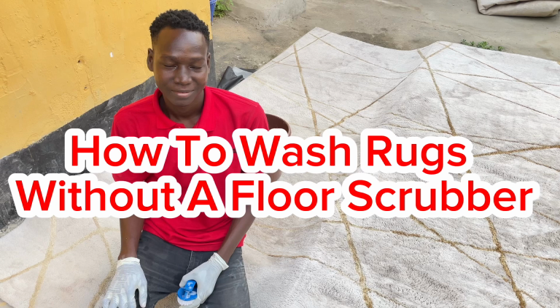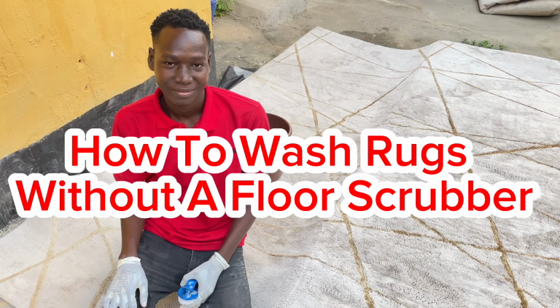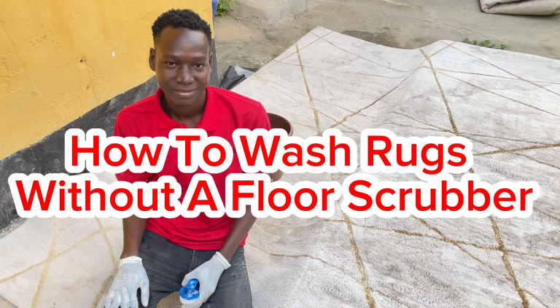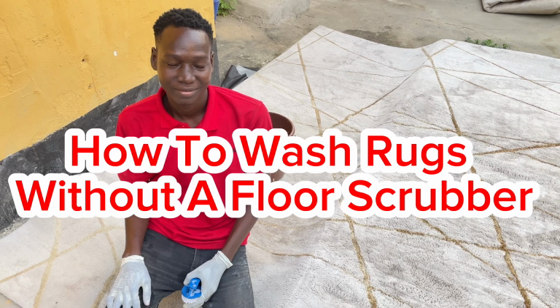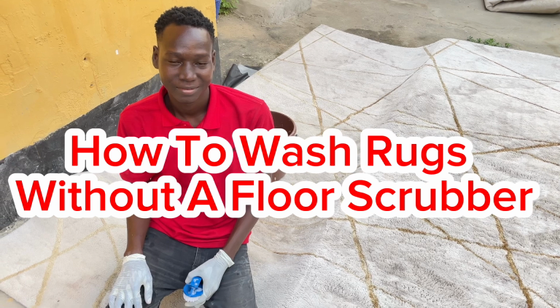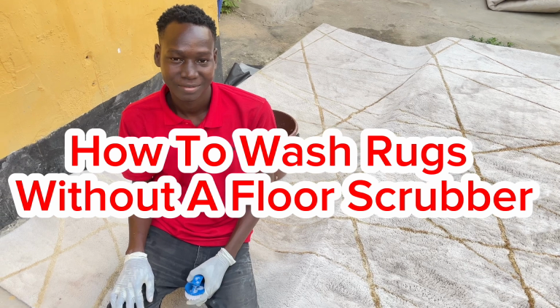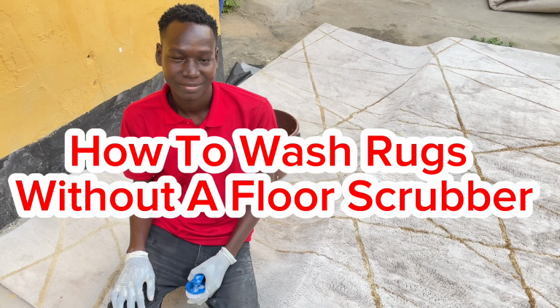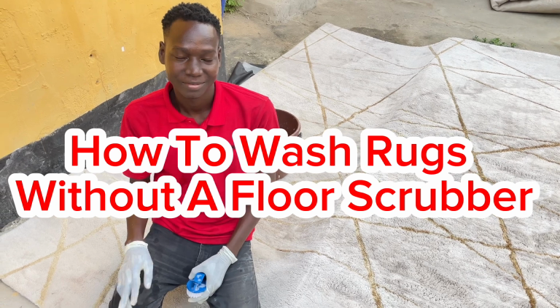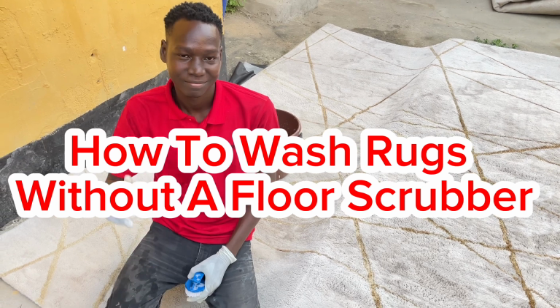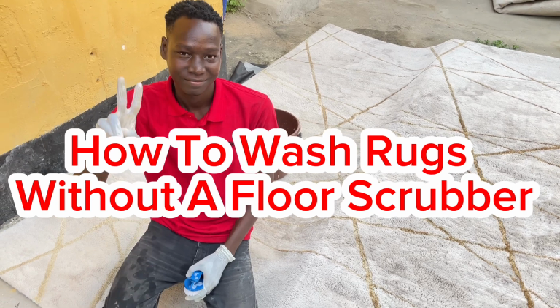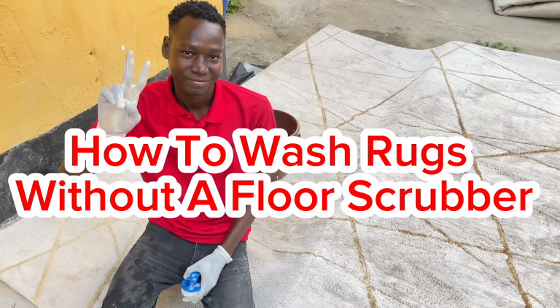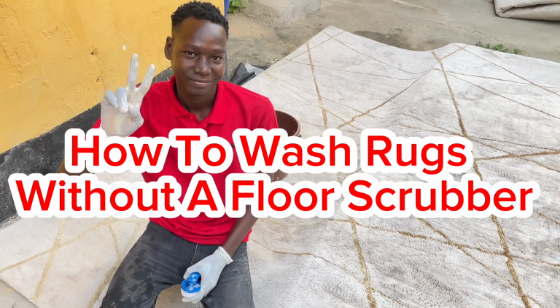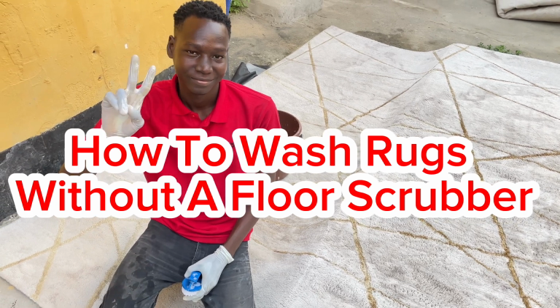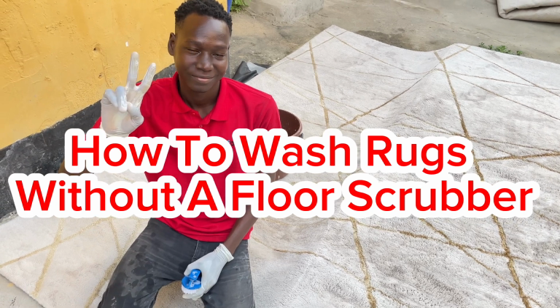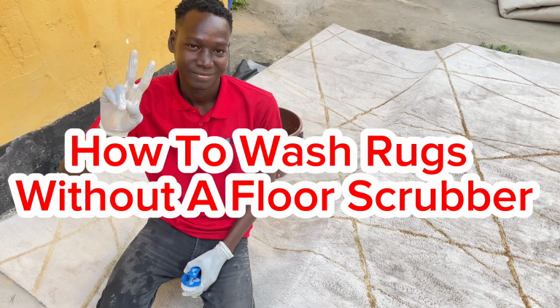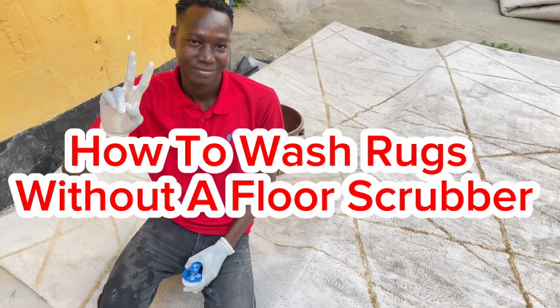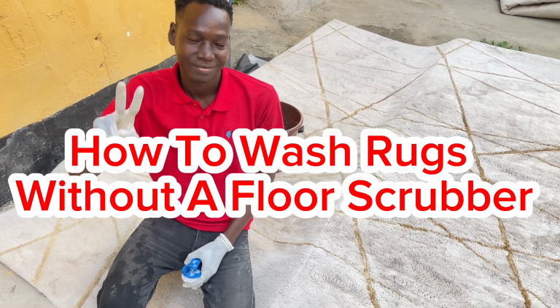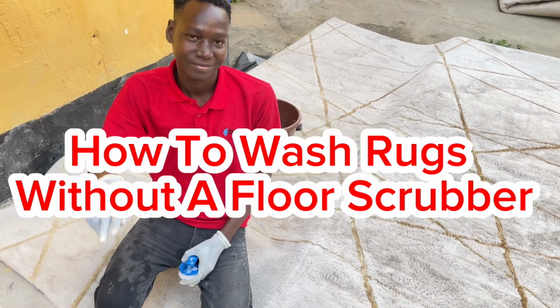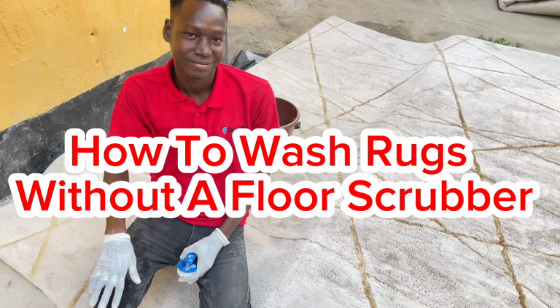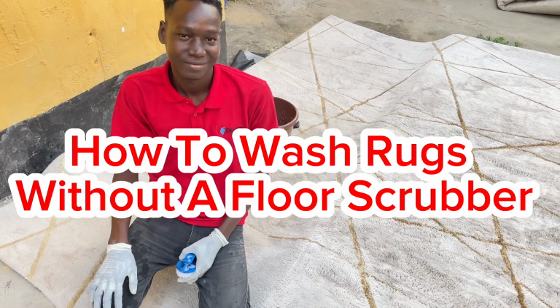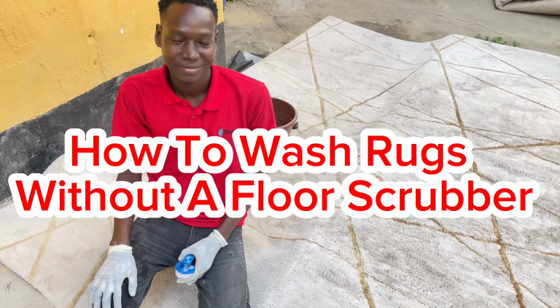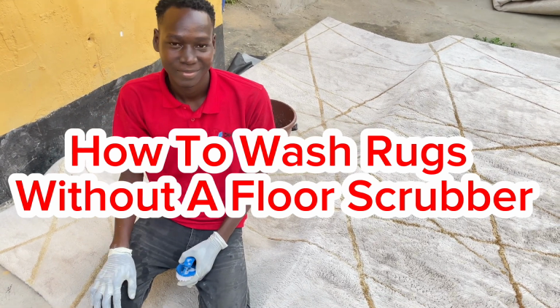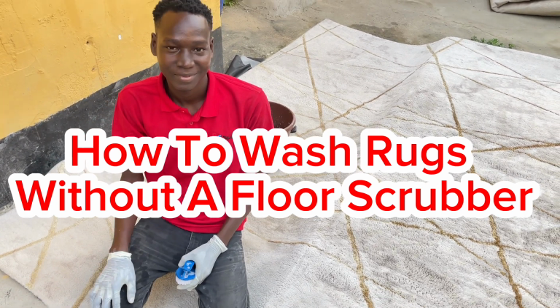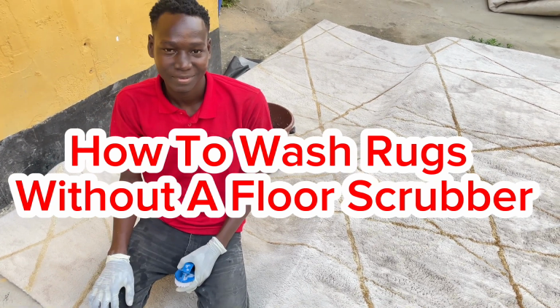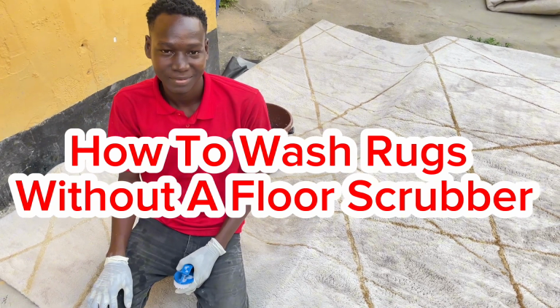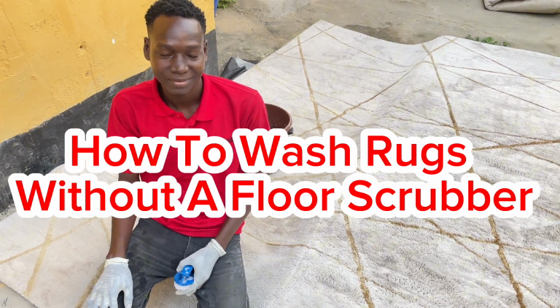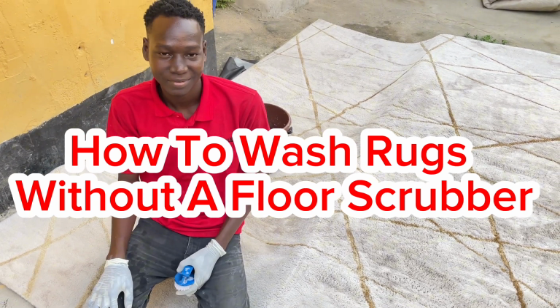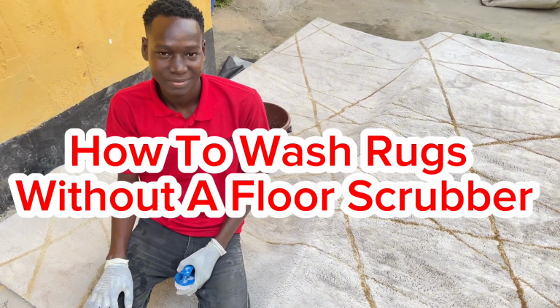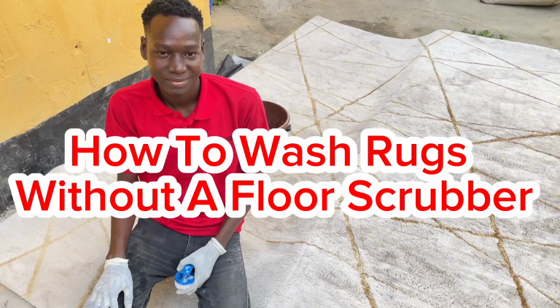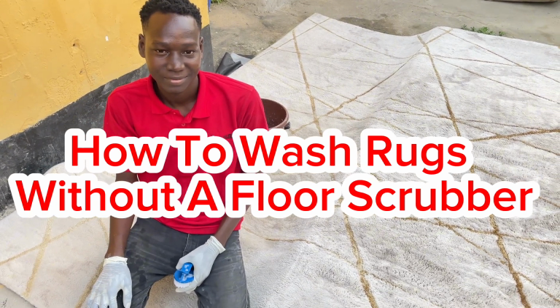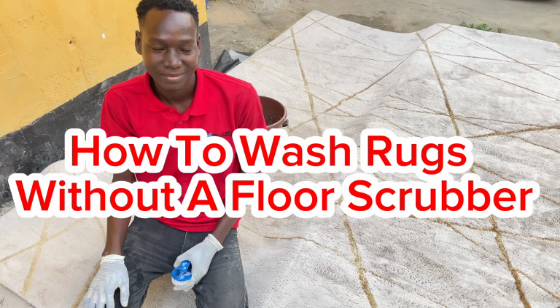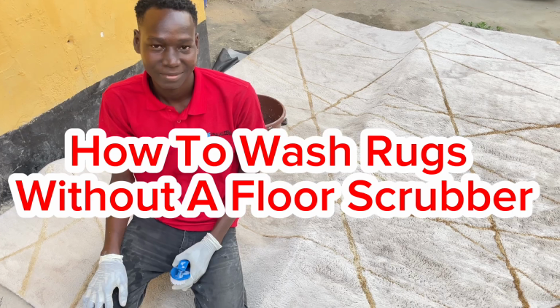Today Yusuf is going to be showing us how to wash a rug manually without a floss scrubber.